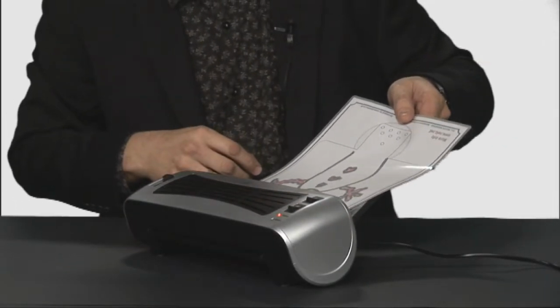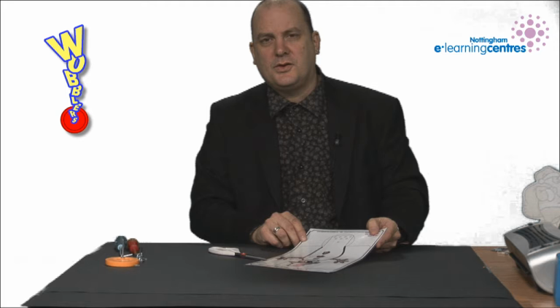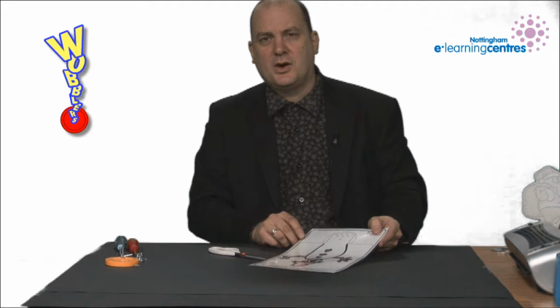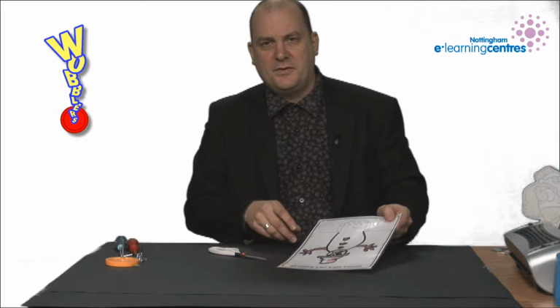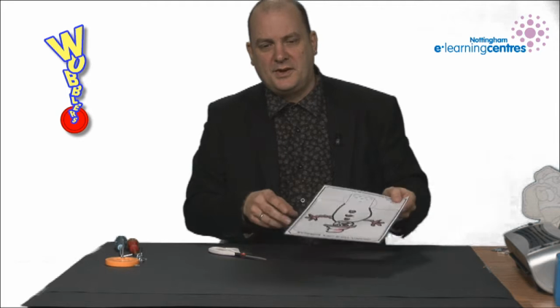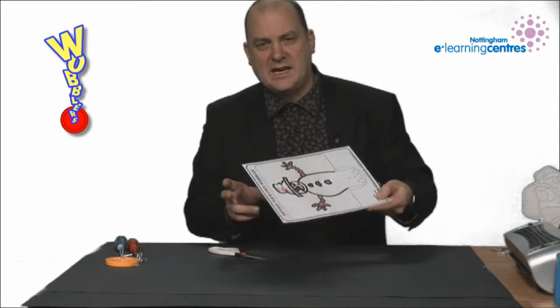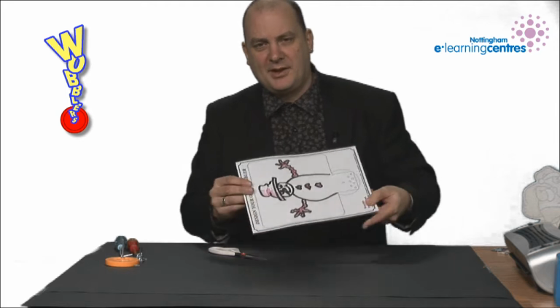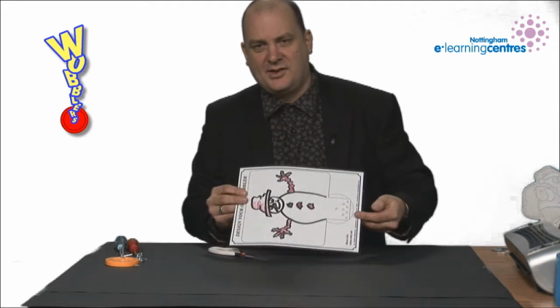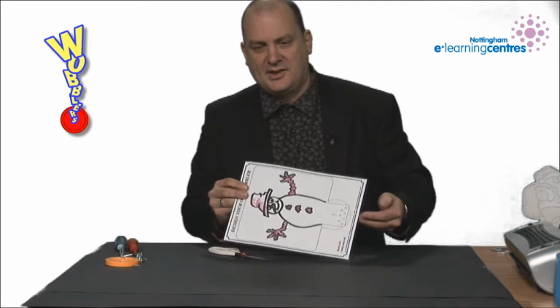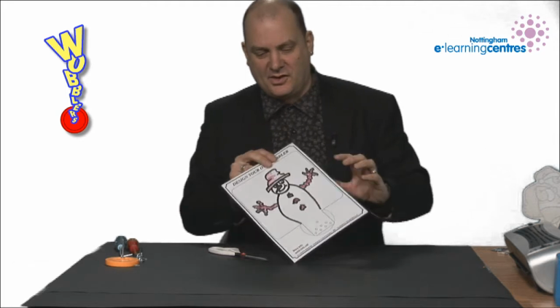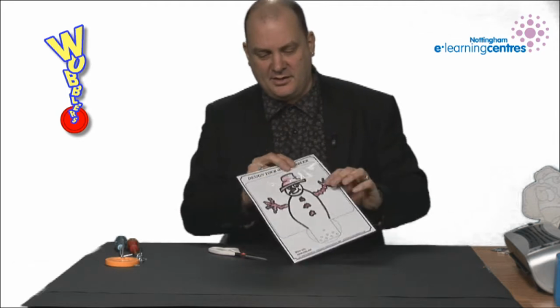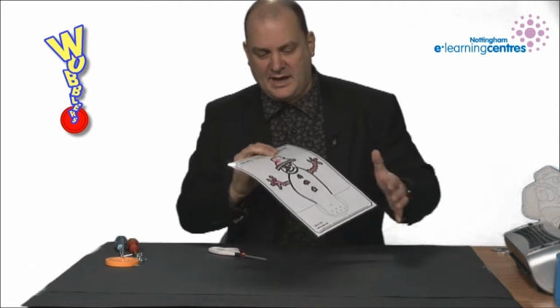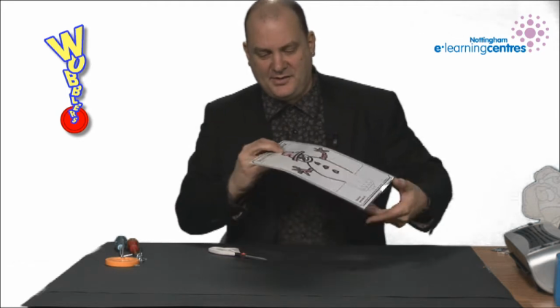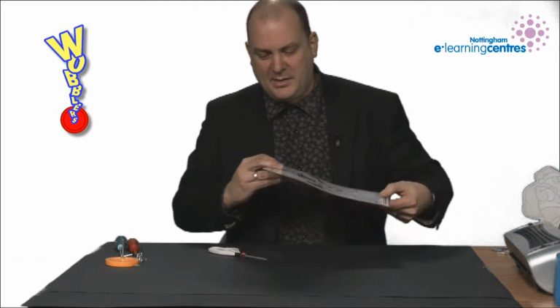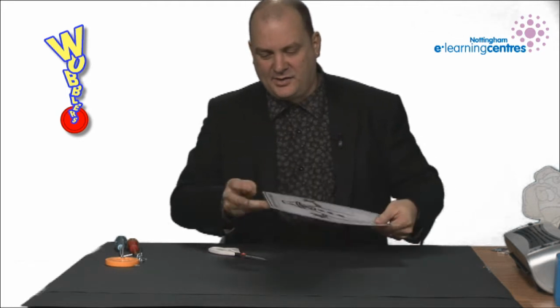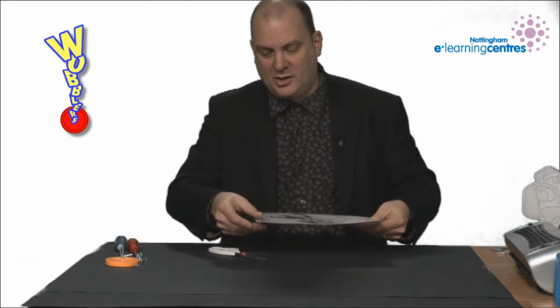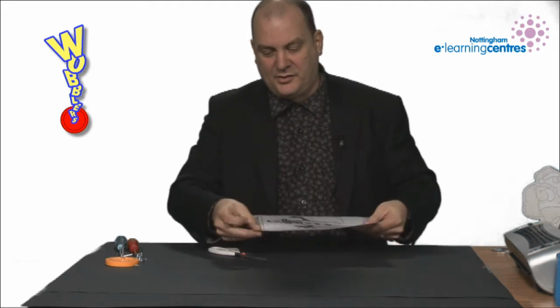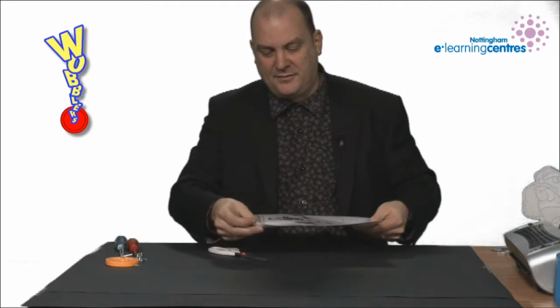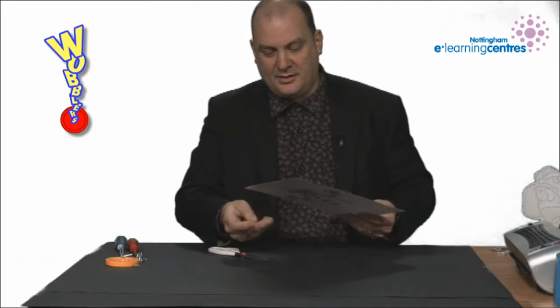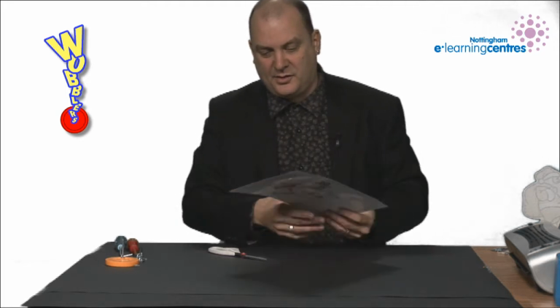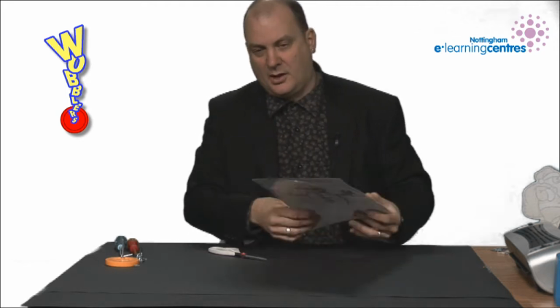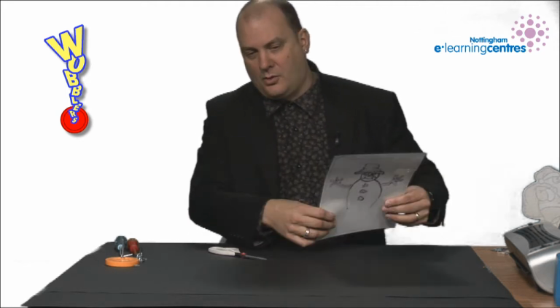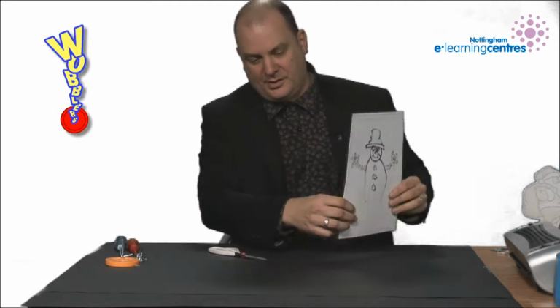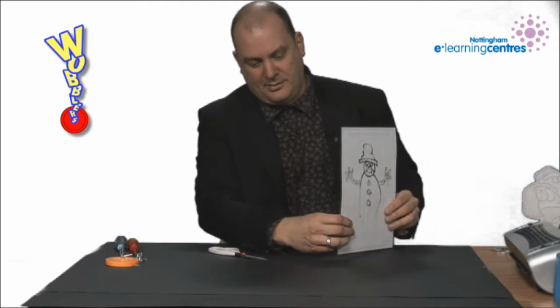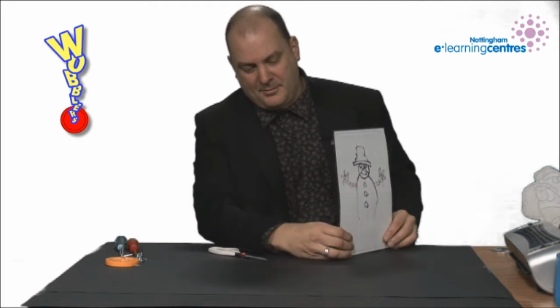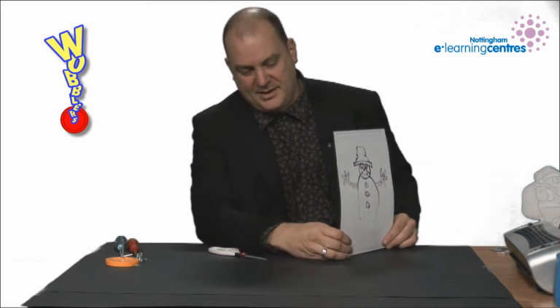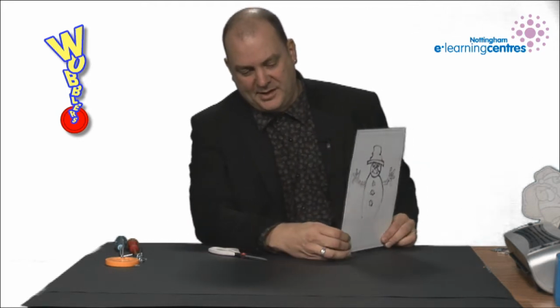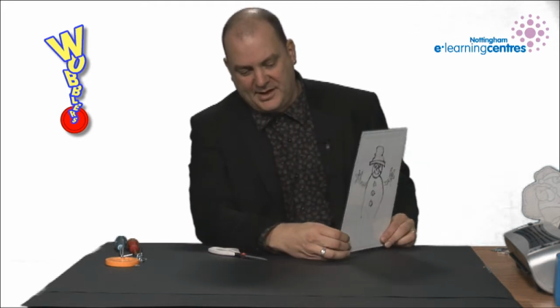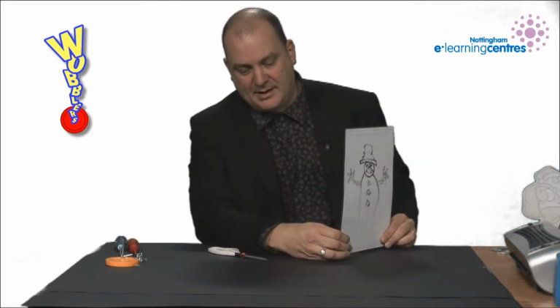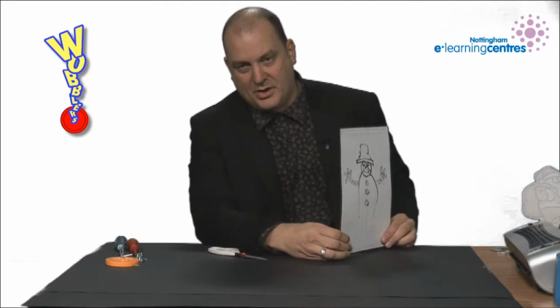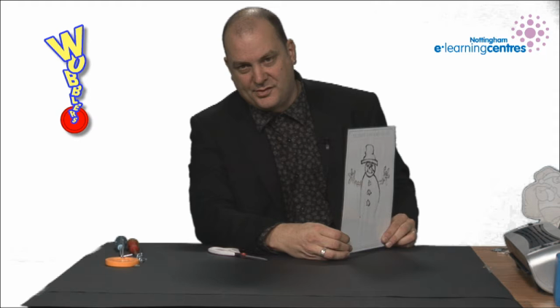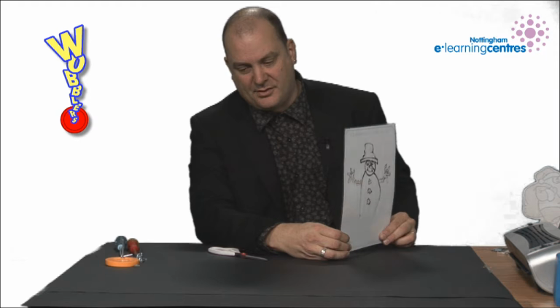So we've finished laminating our design and this makes it a lot stiffer so it will hold up in the air and stand up by itself.